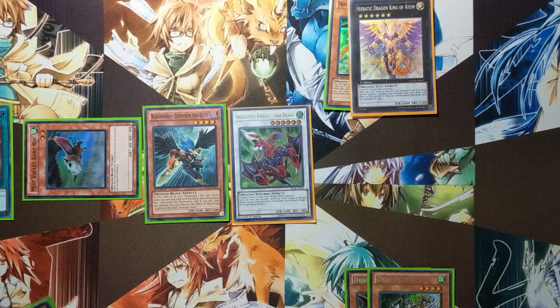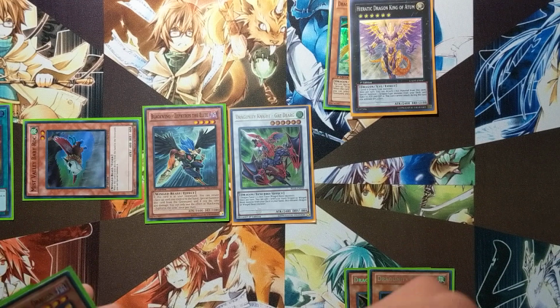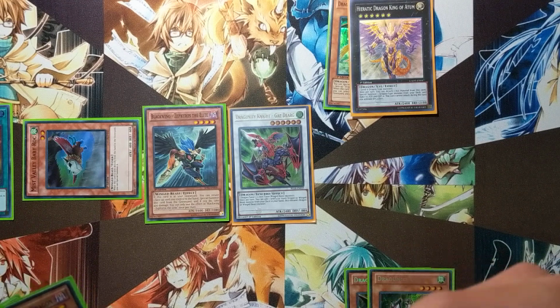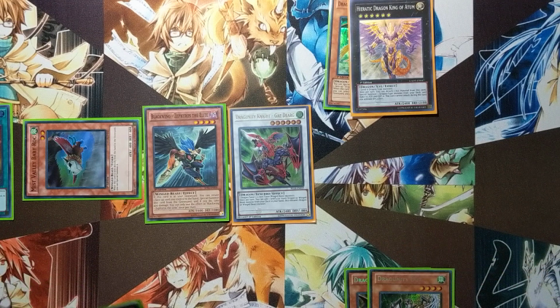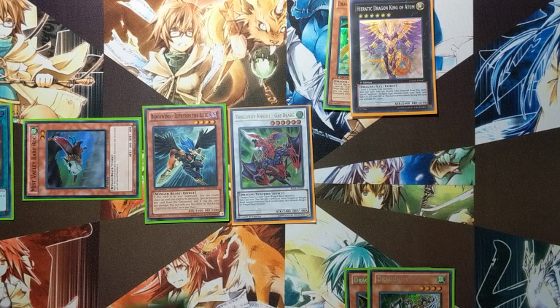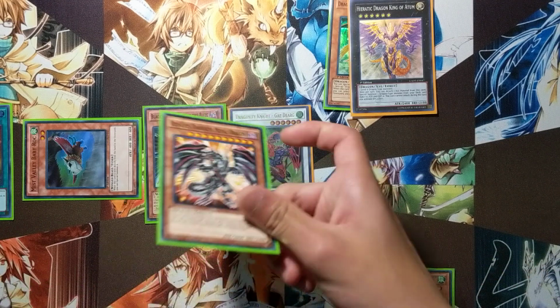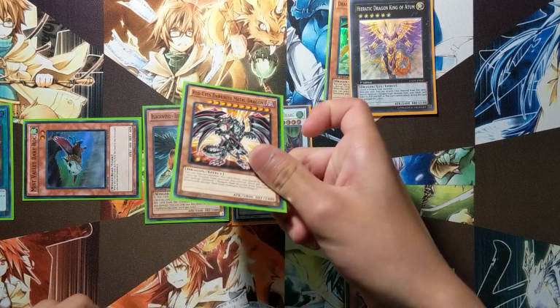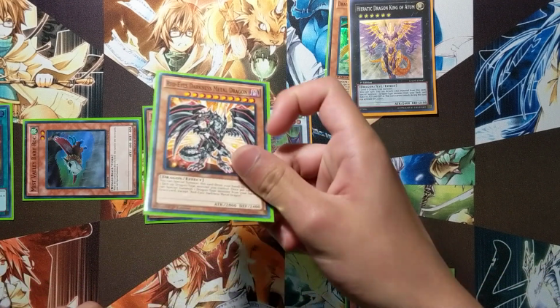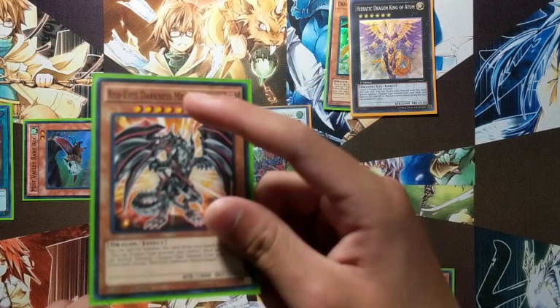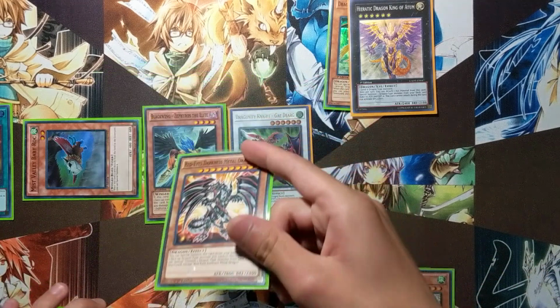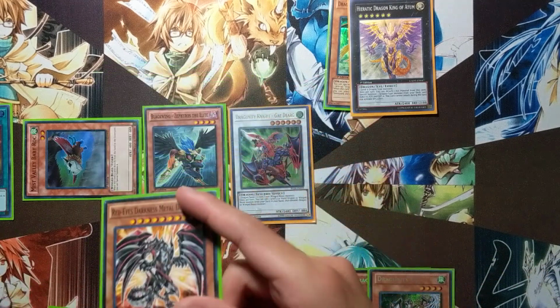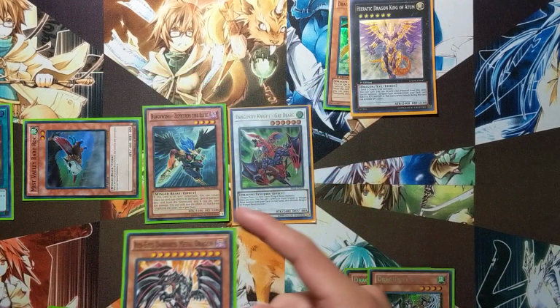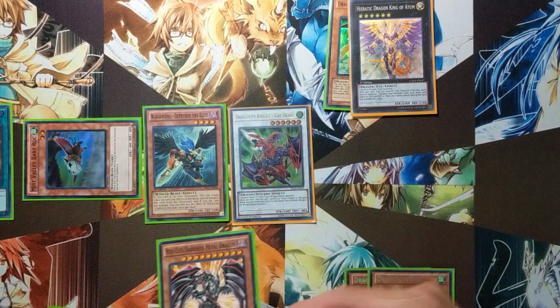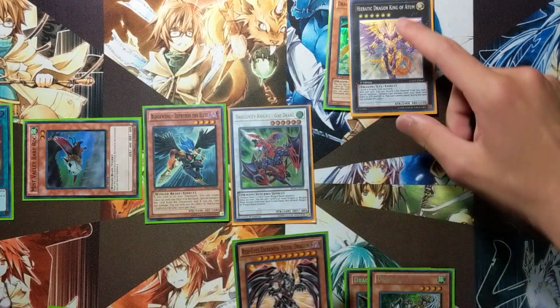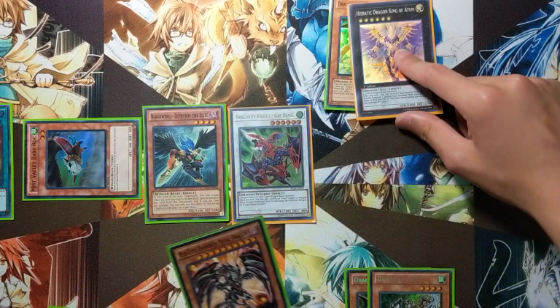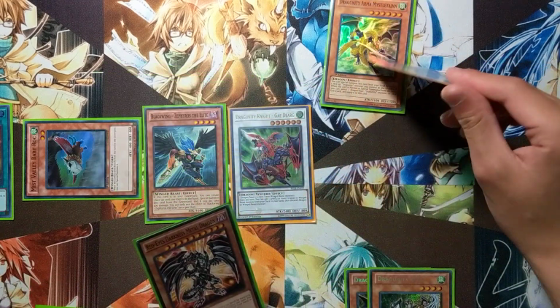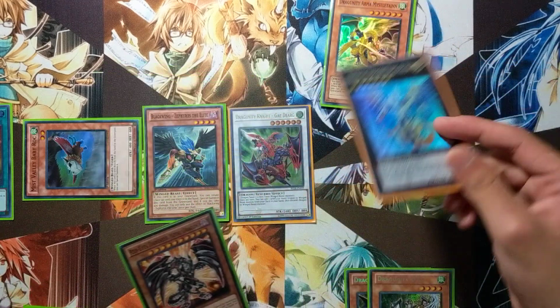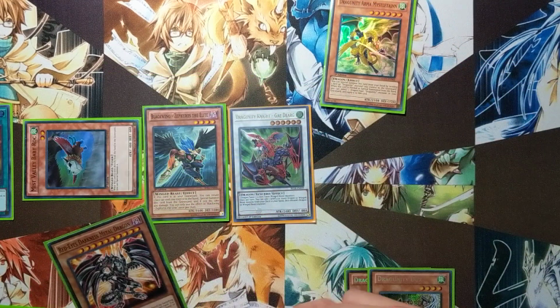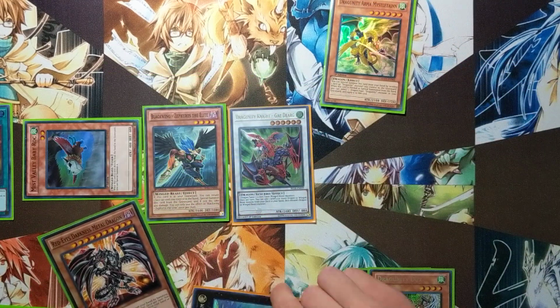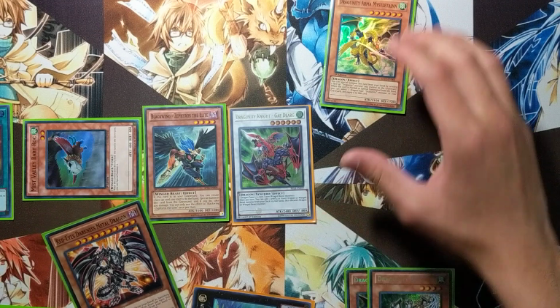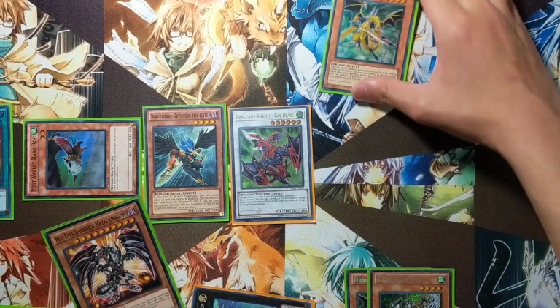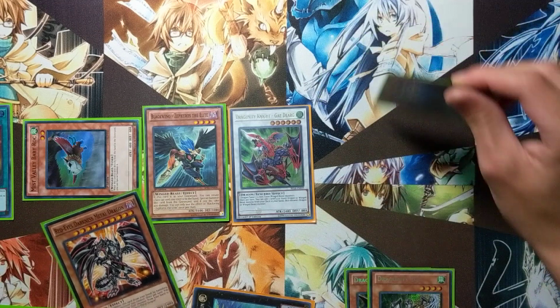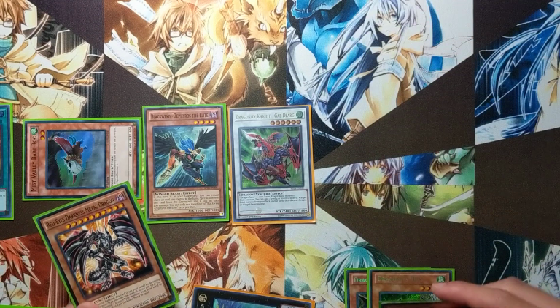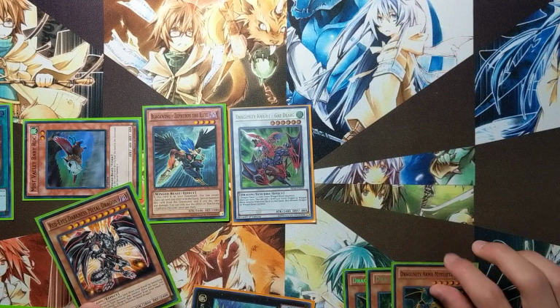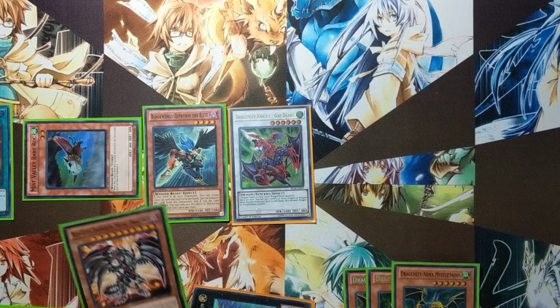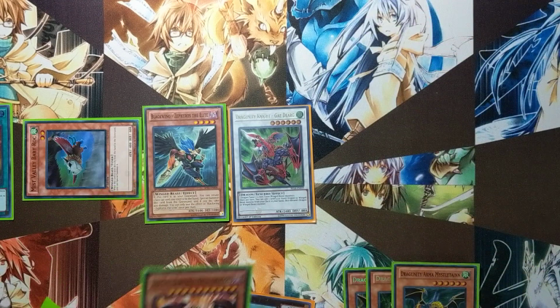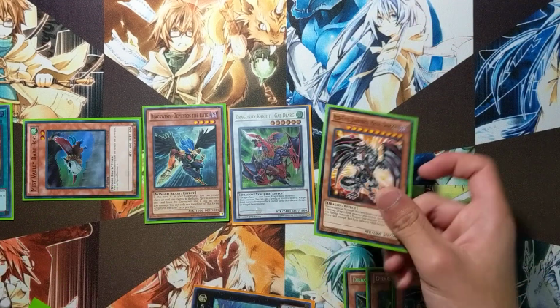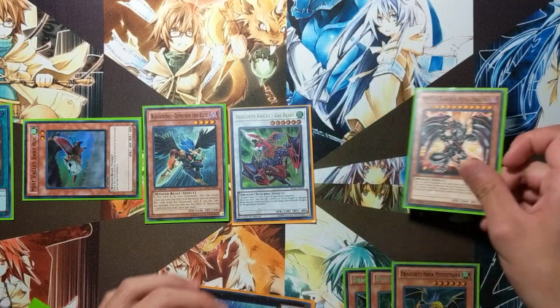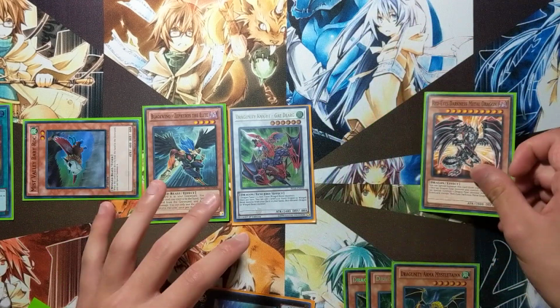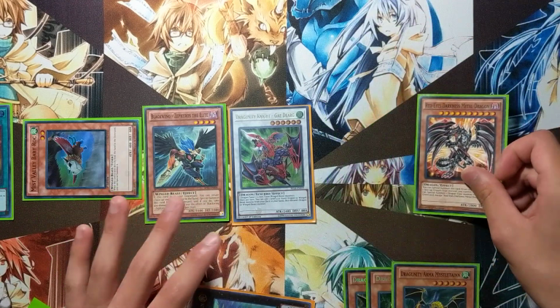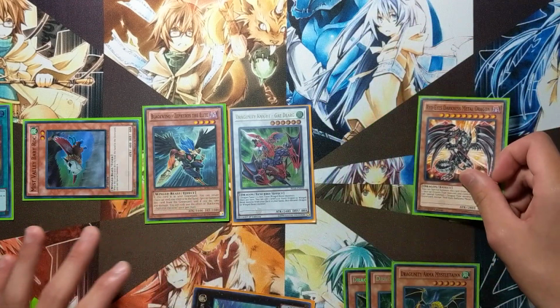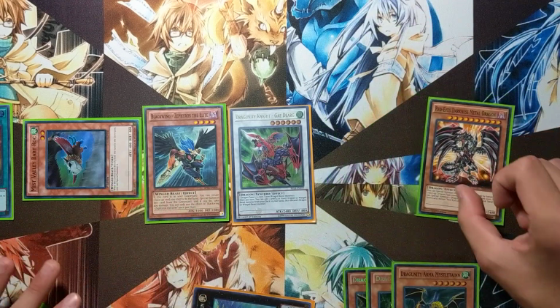Then Red-Eyes Darkness Metal Dragon's effect resolves — banish Atum to special summon itself back to the field. Red-Eyes is now on the field again with its effect available.